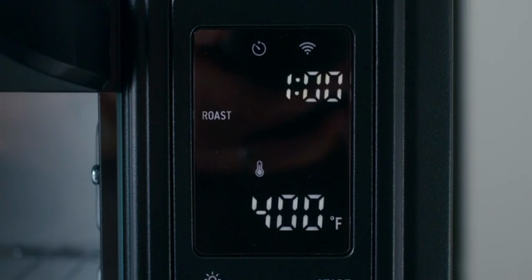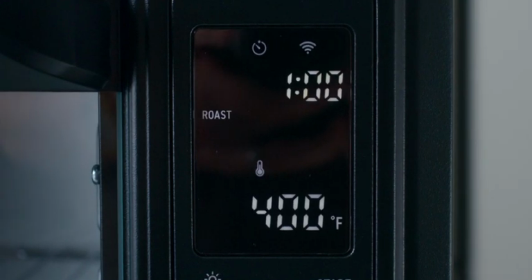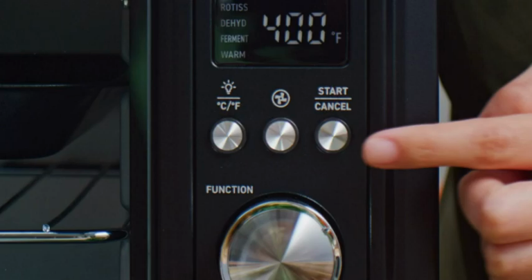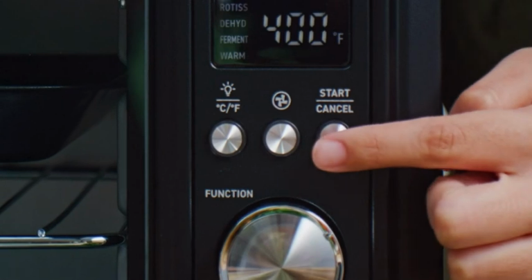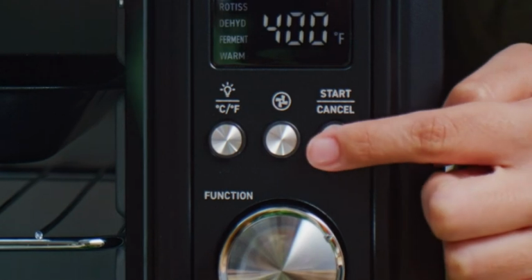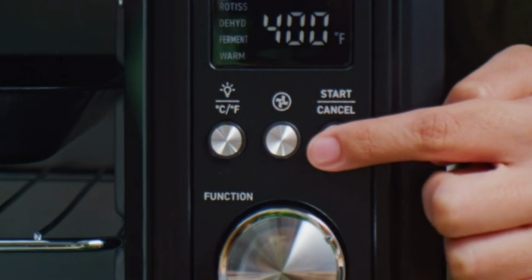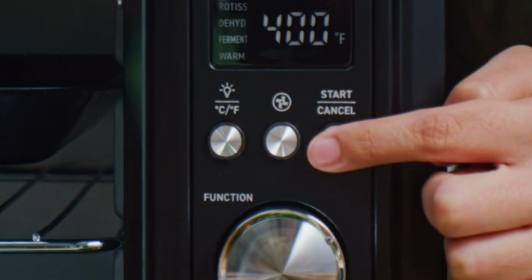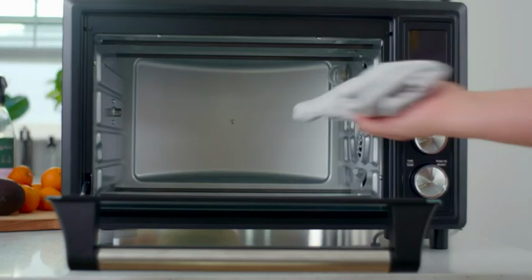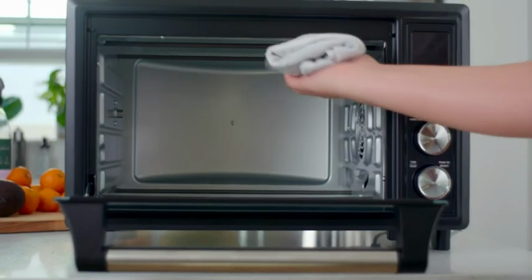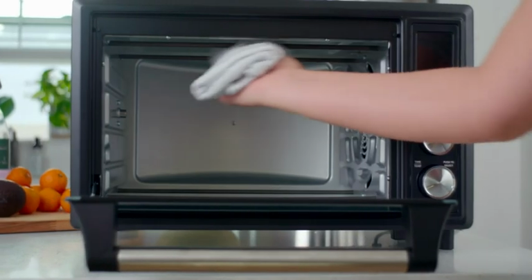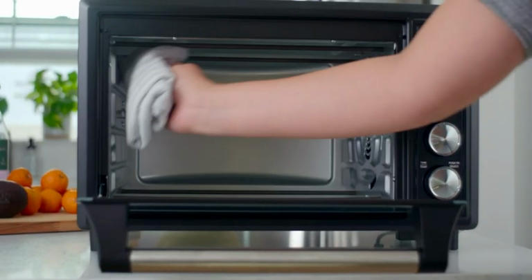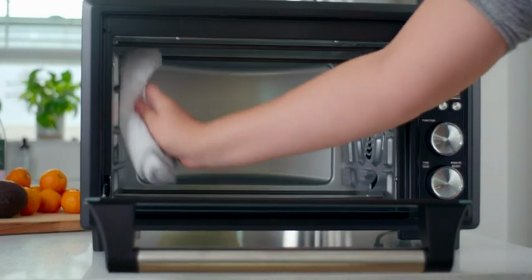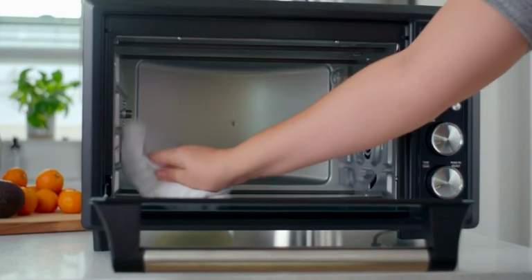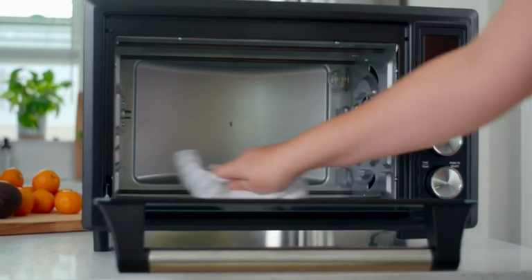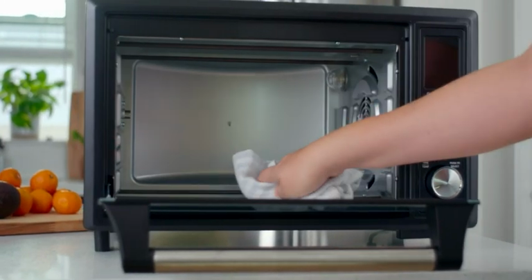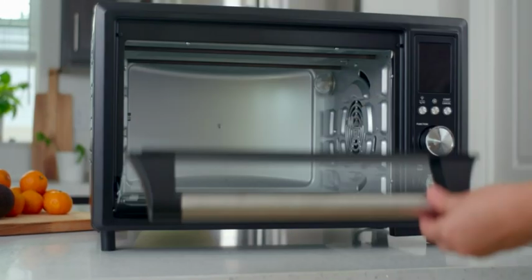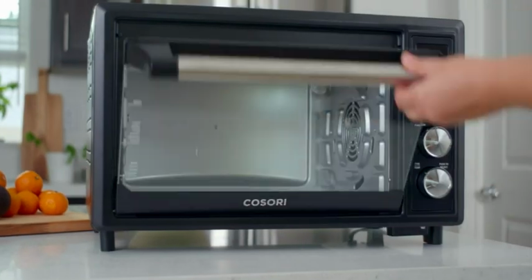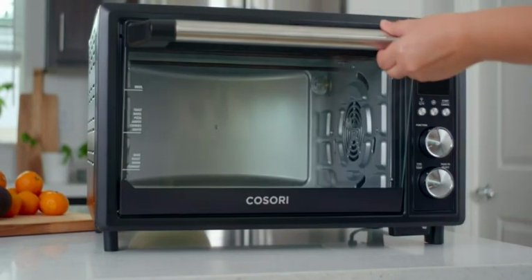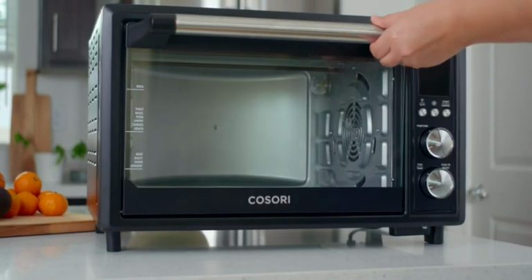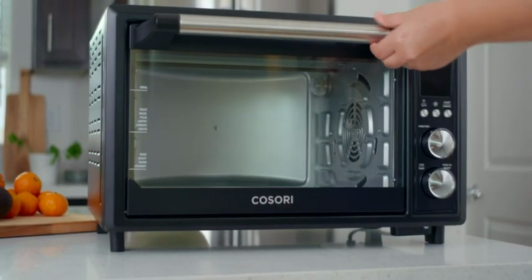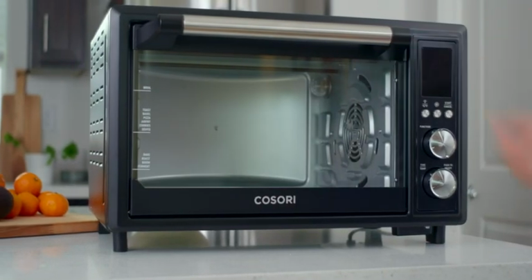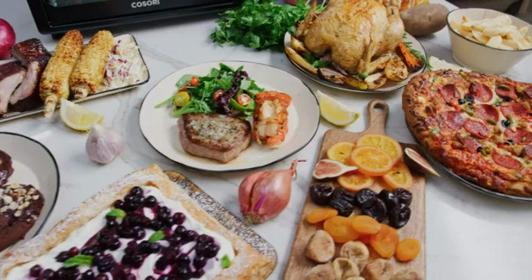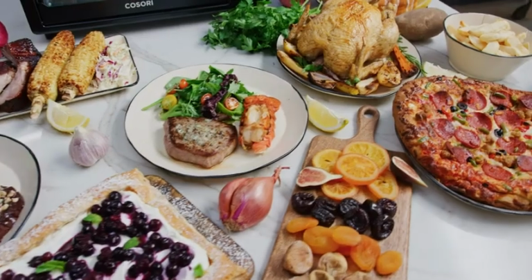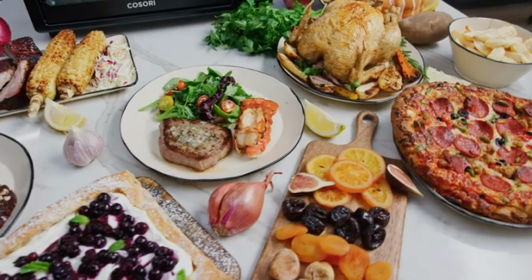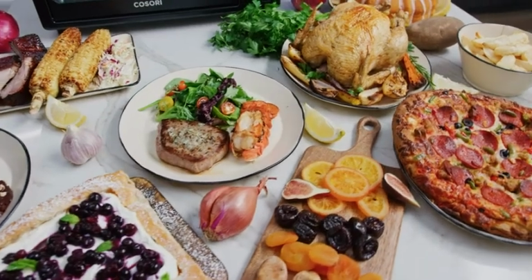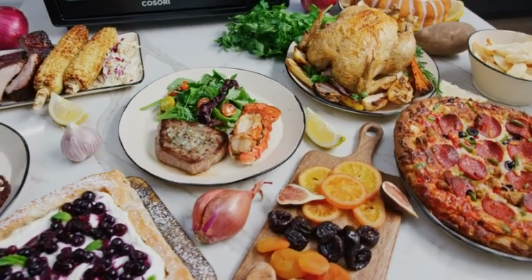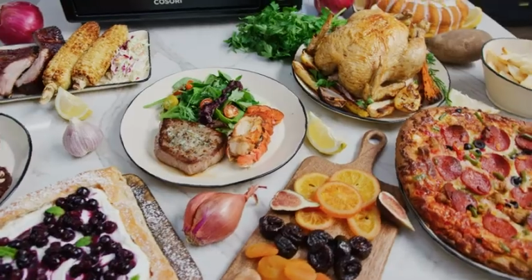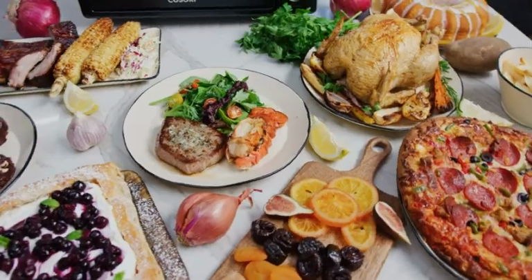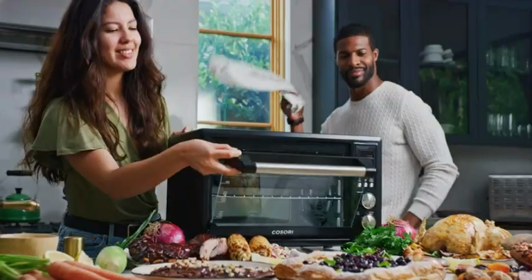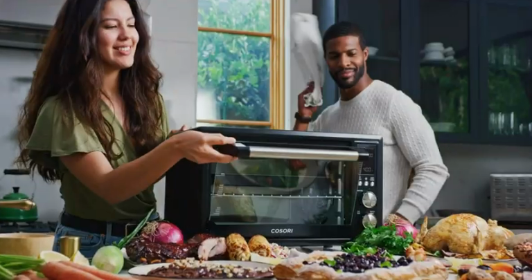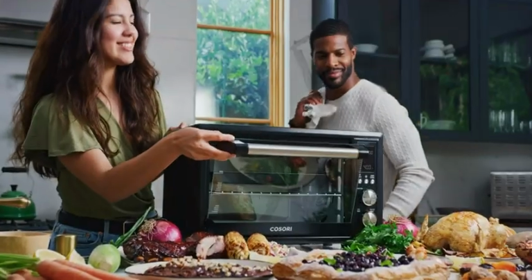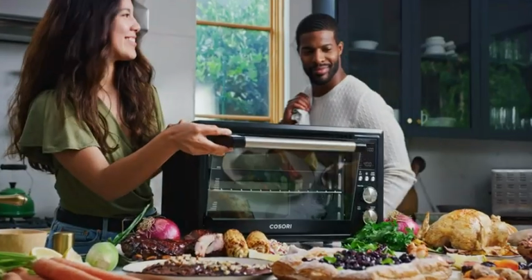When you're done cooking, the non-stick interior makes cleanup a breeze. So you're always ready for the next delicious meal.